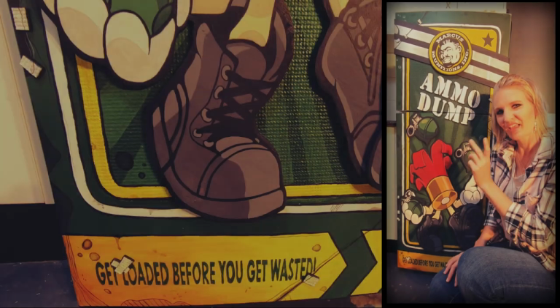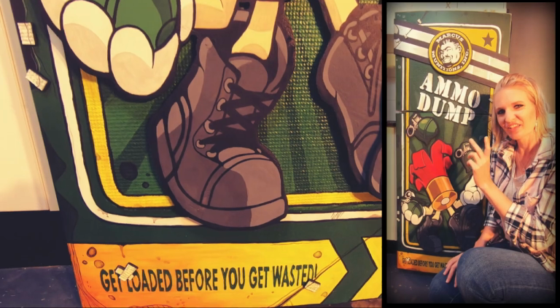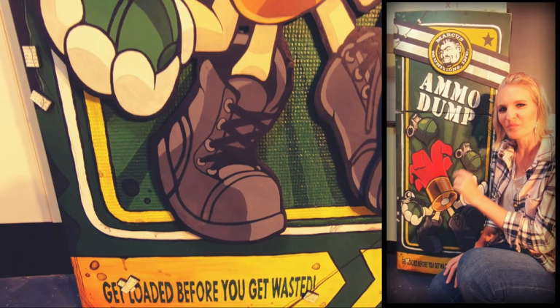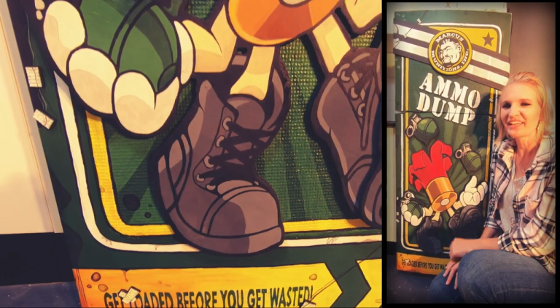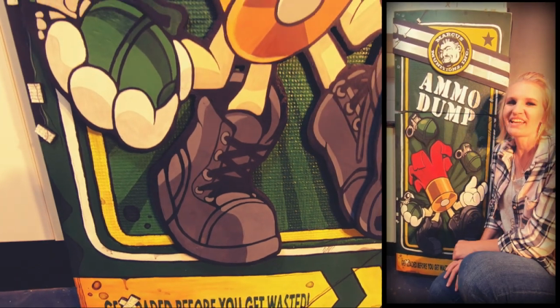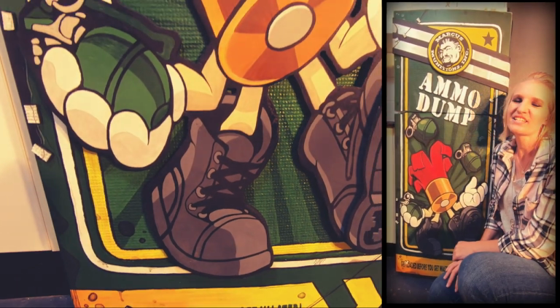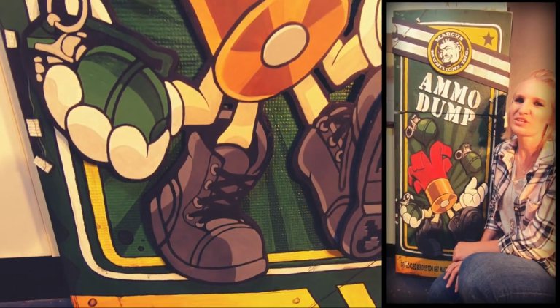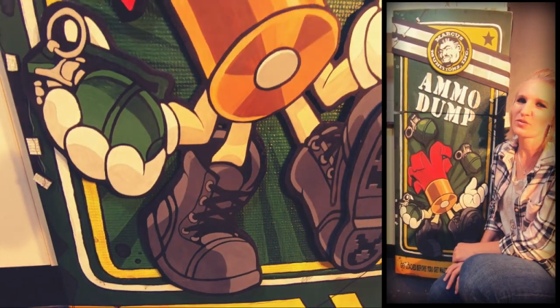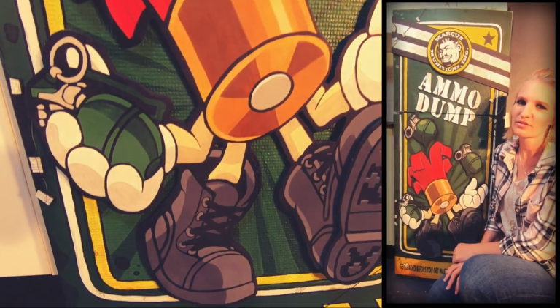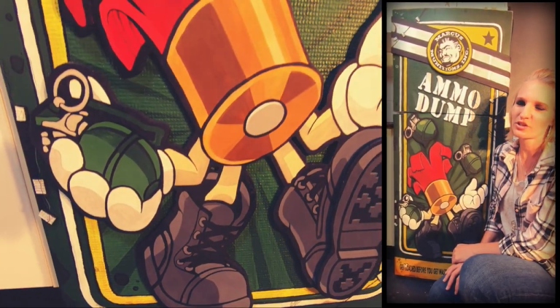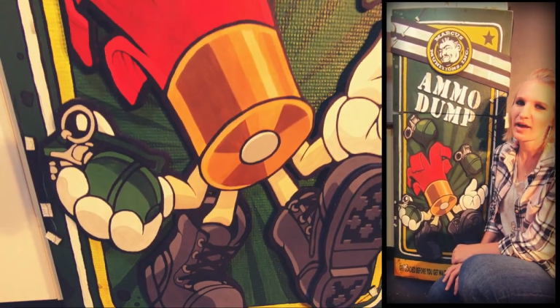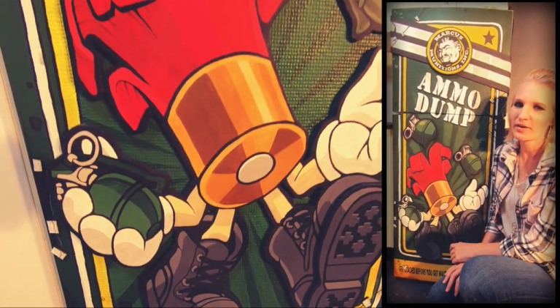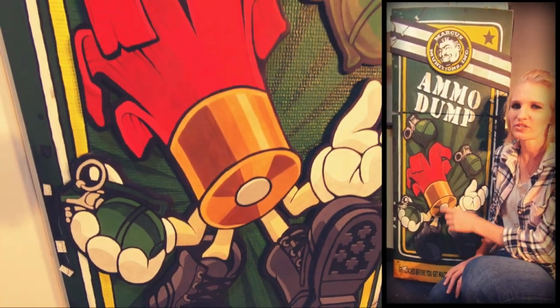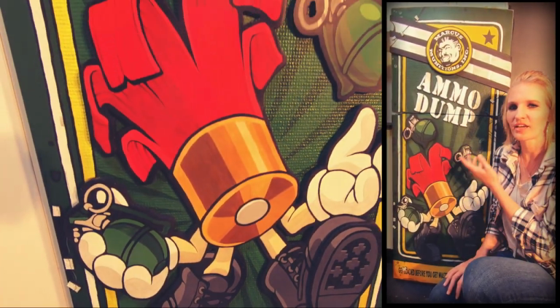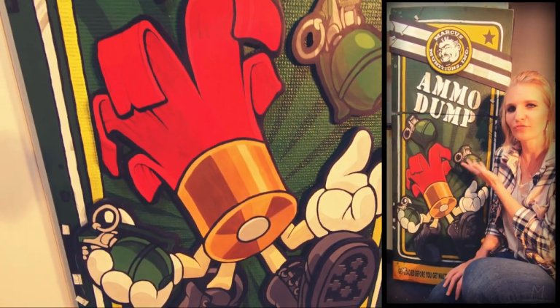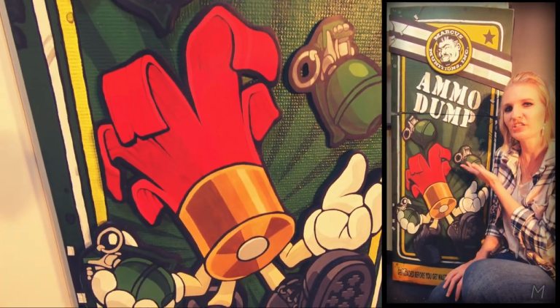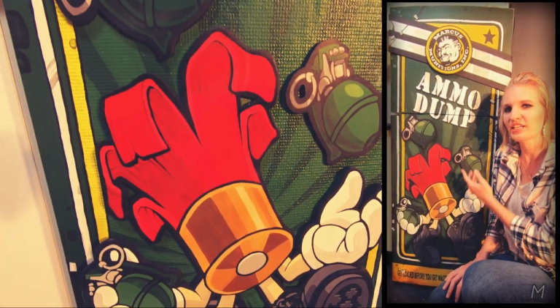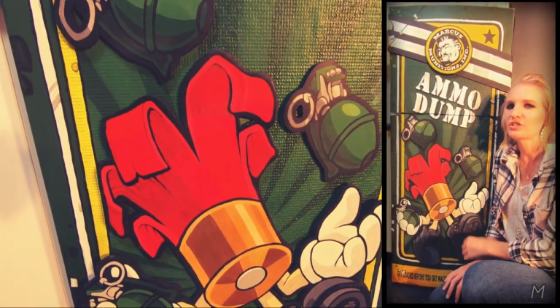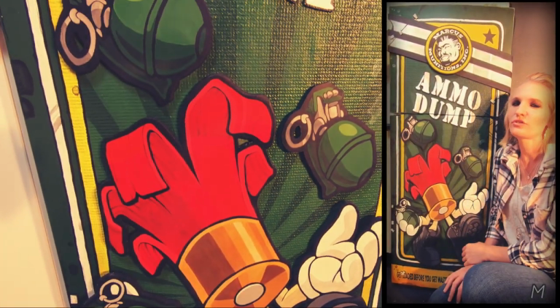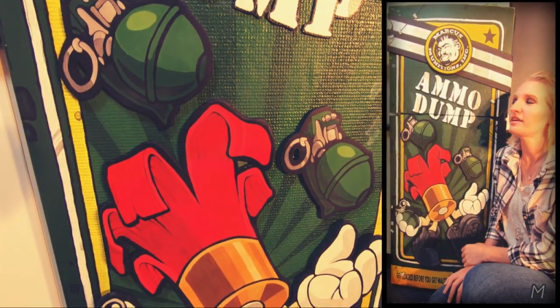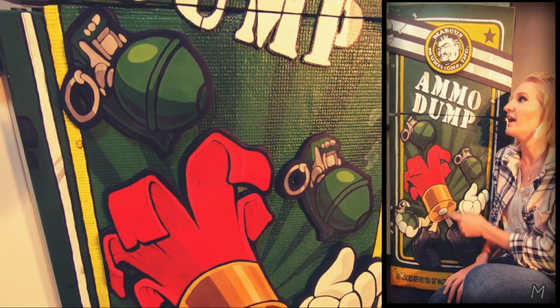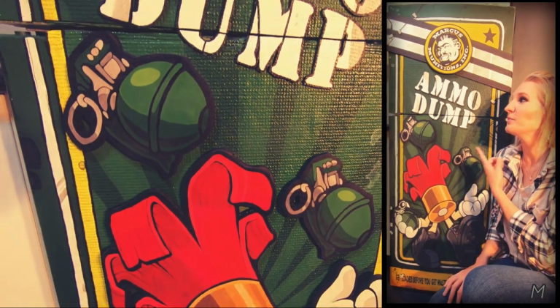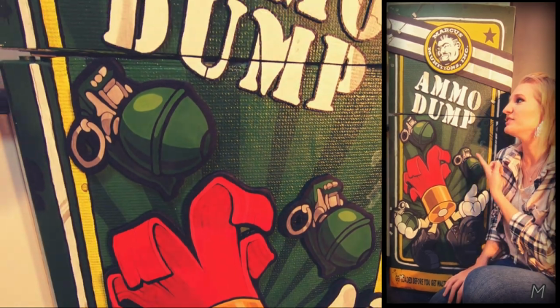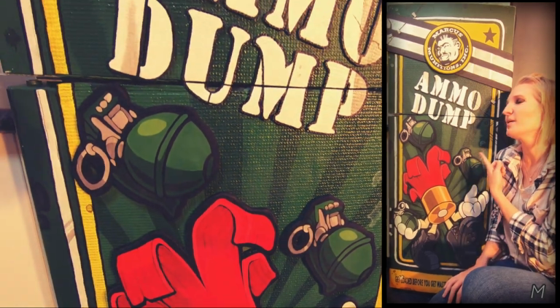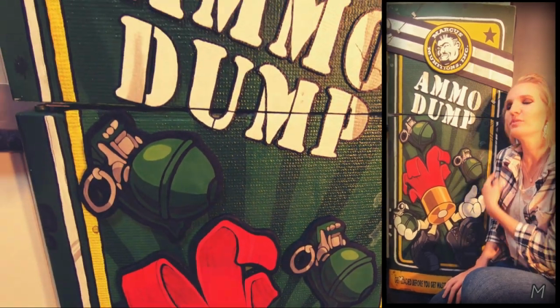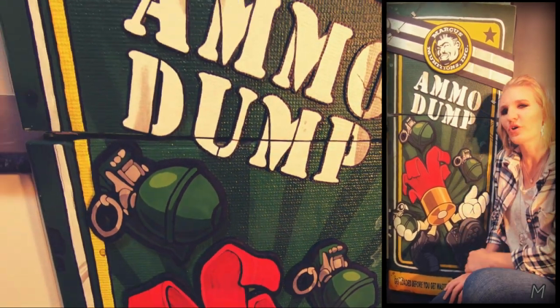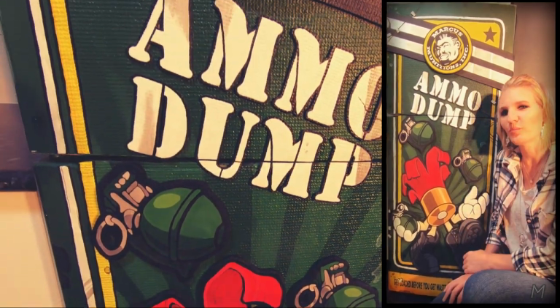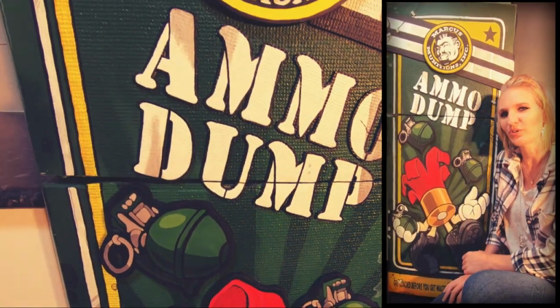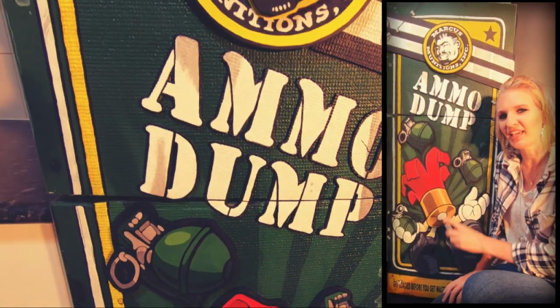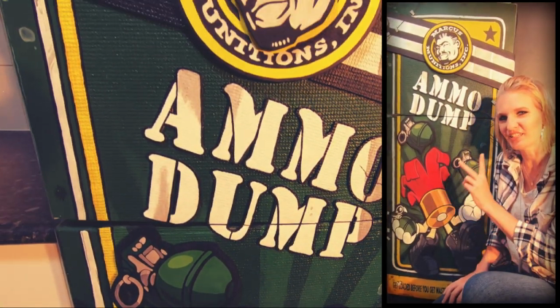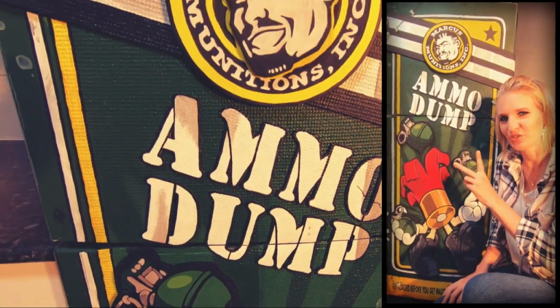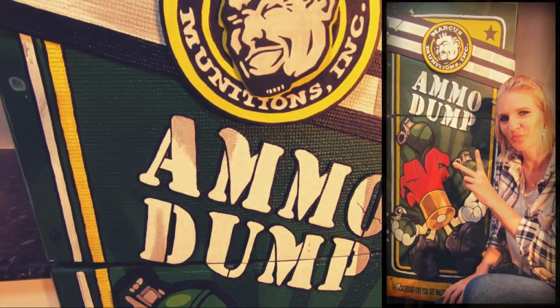Good morning! In this video I'll show you how I turned our fridge into the ammo dump from Borderlands 2.